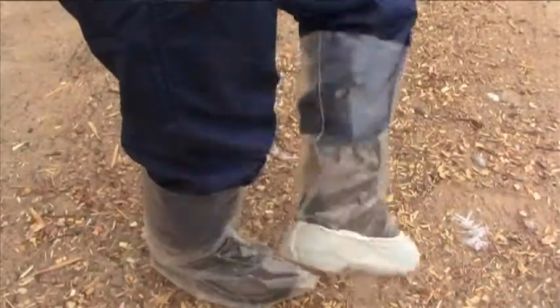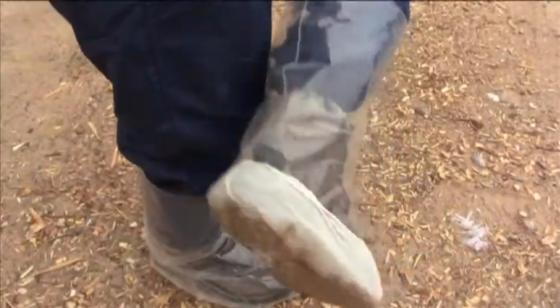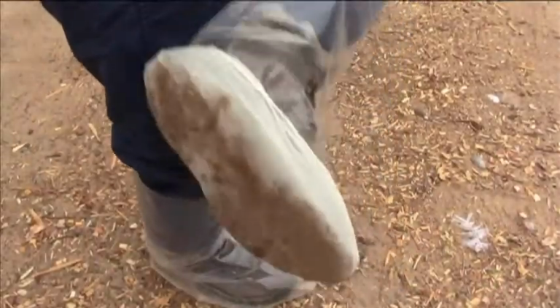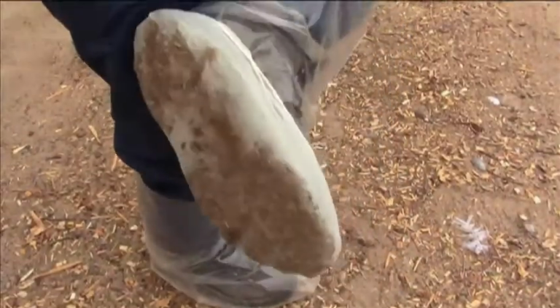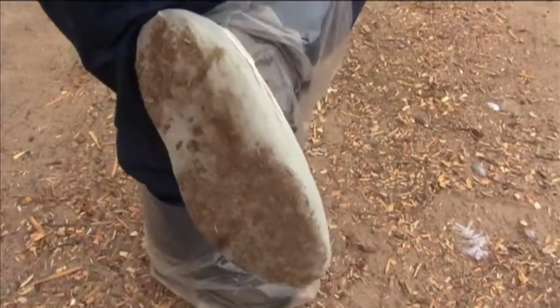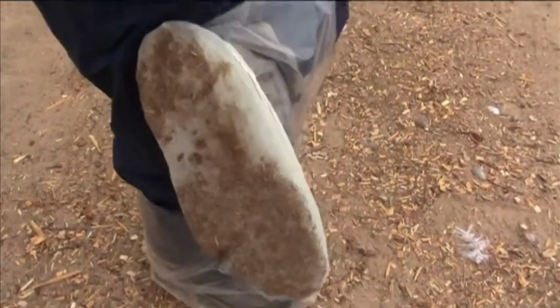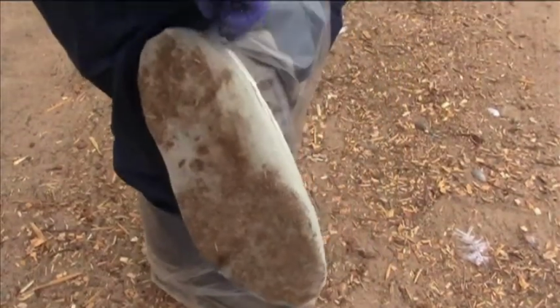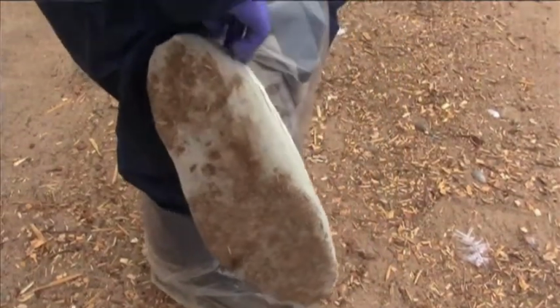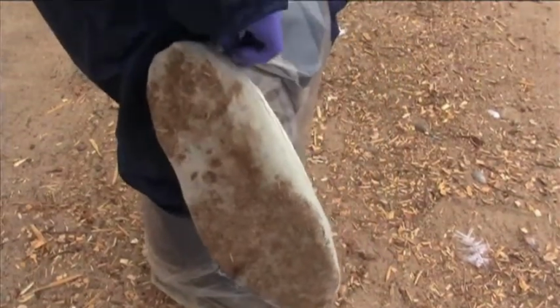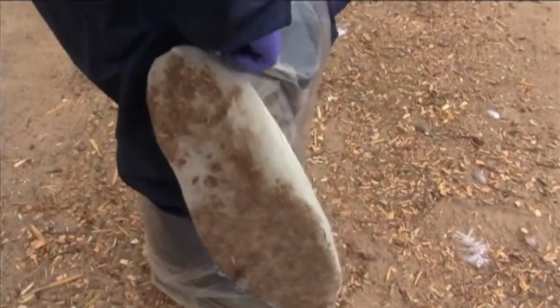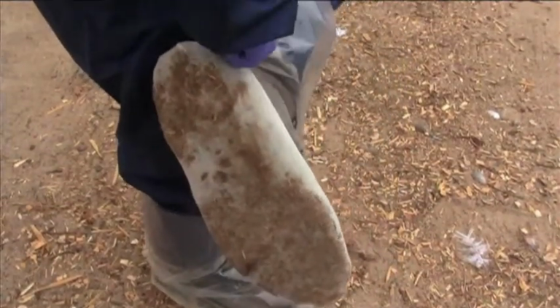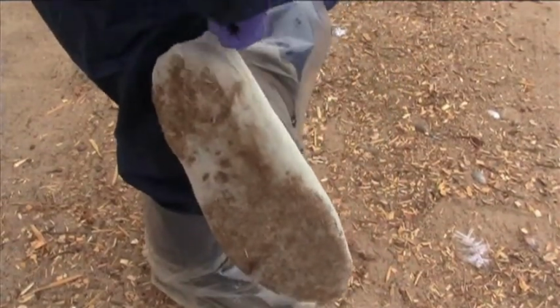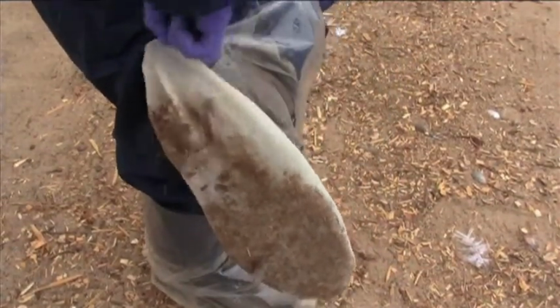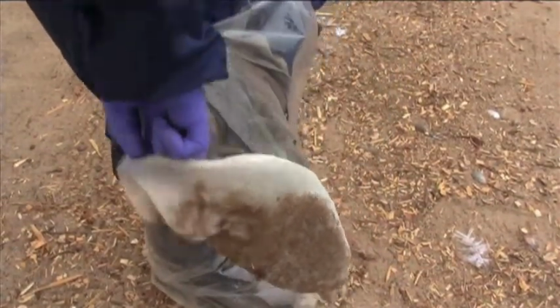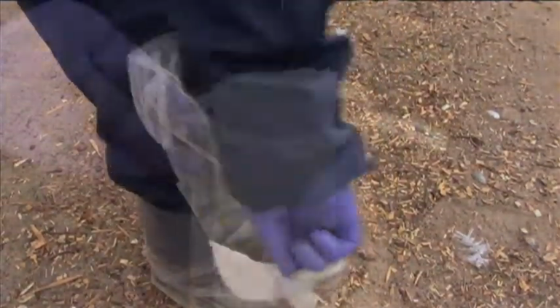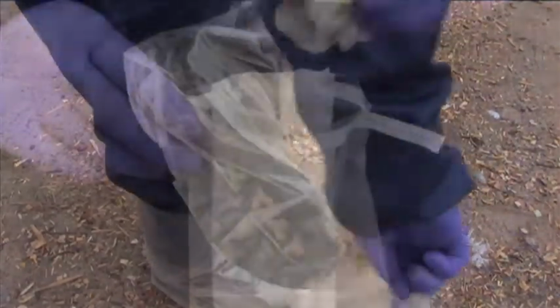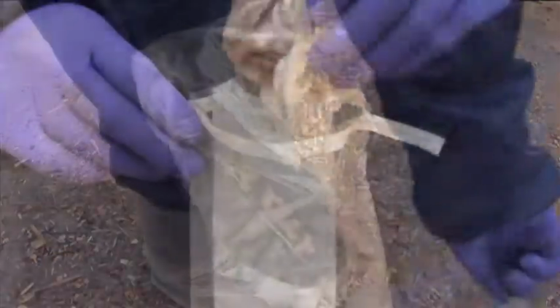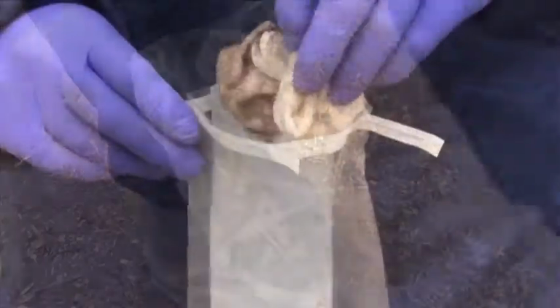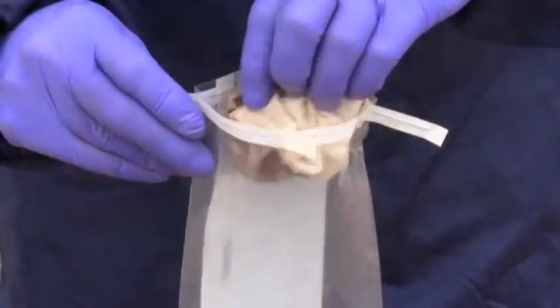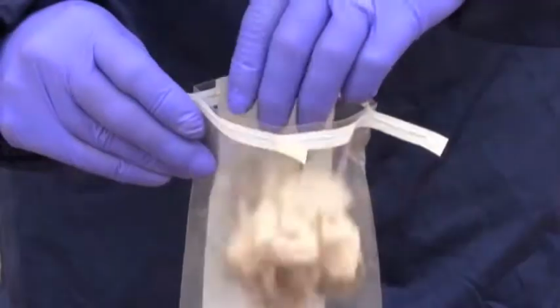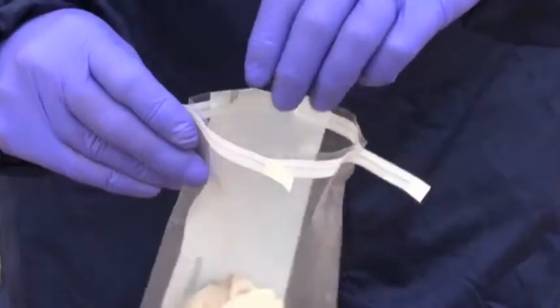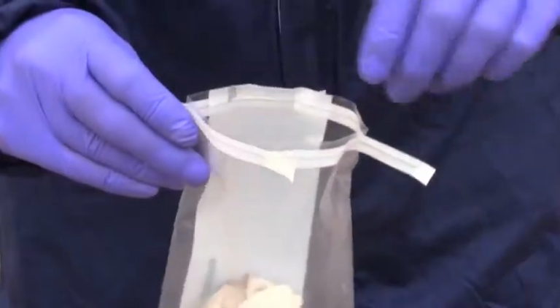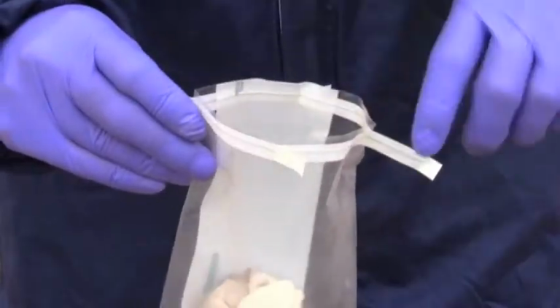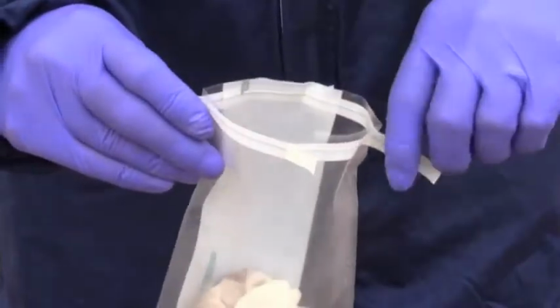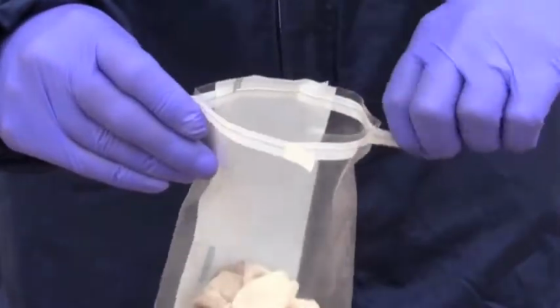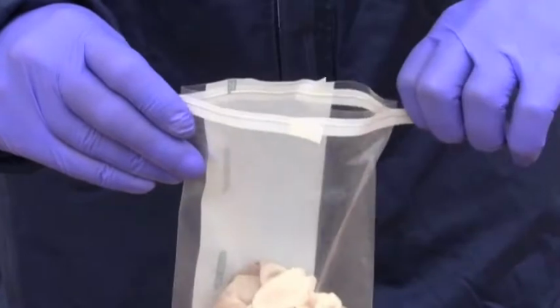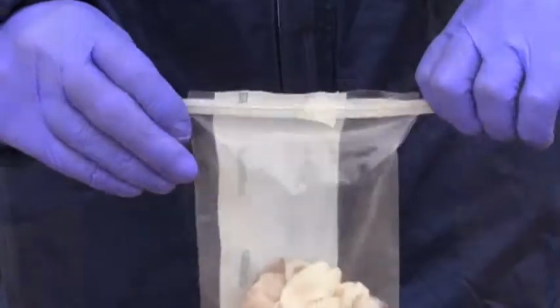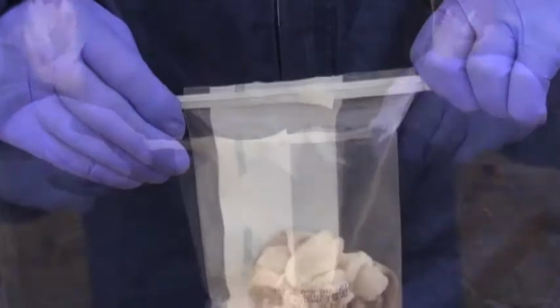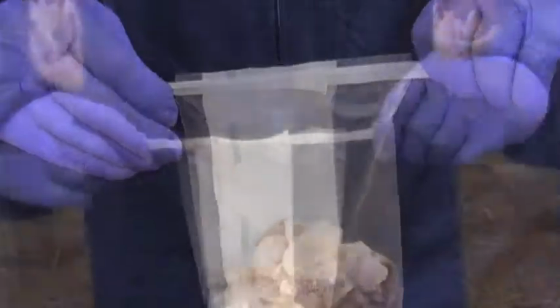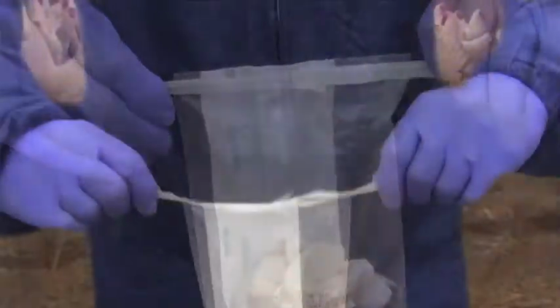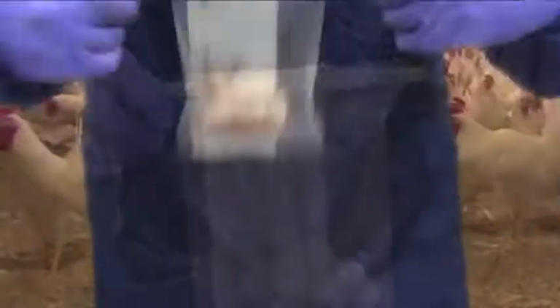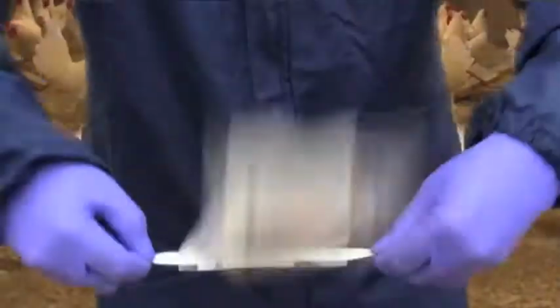After collecting a sample, place the Envirobooty back into the sterile sample bag and send it to the lab.